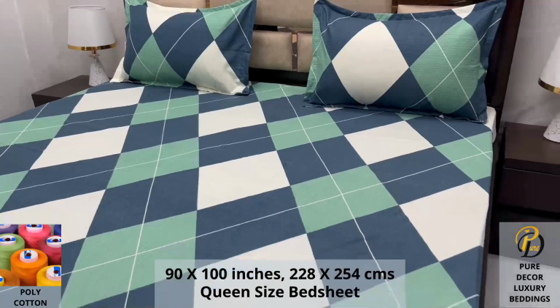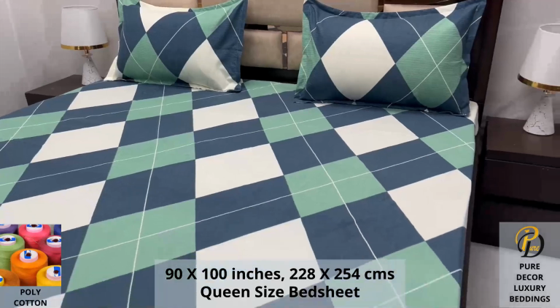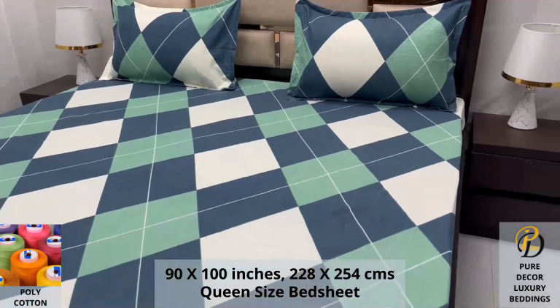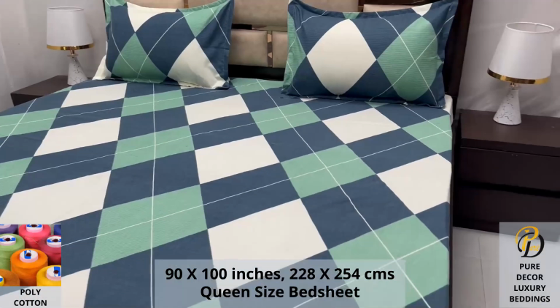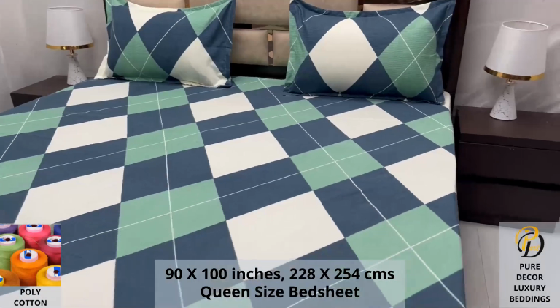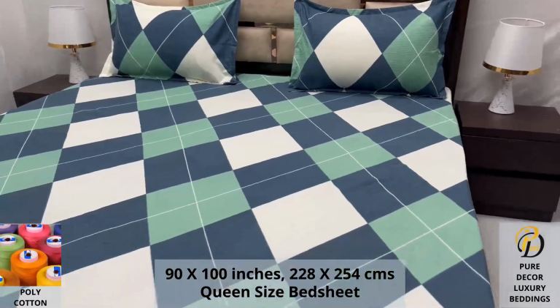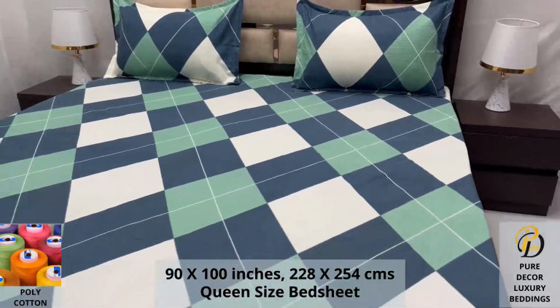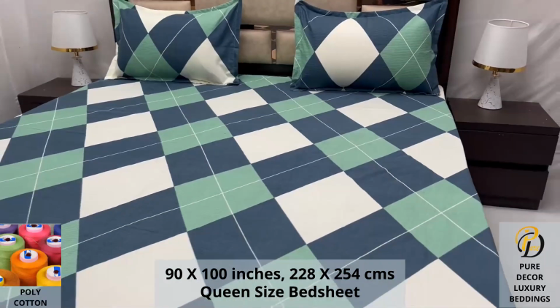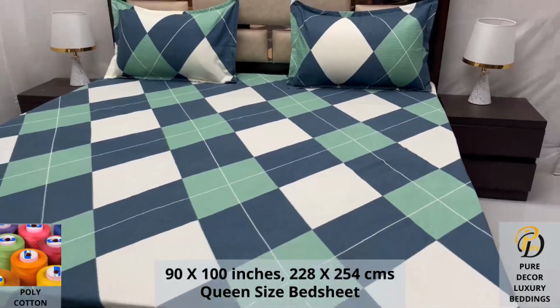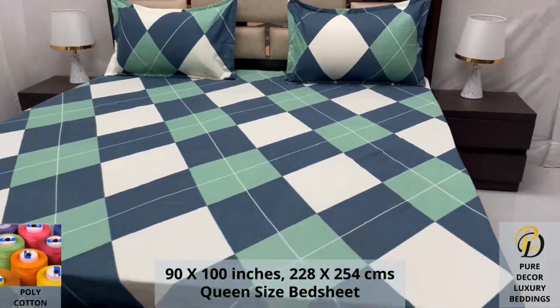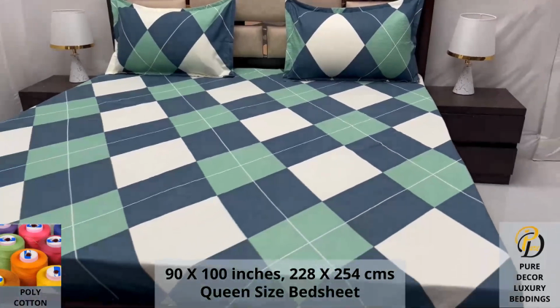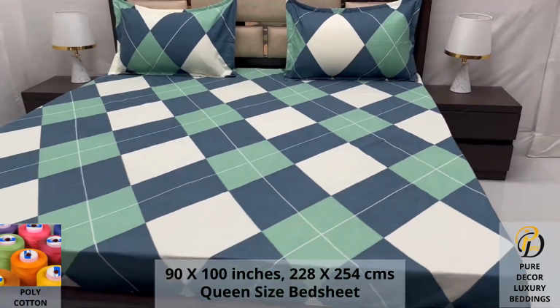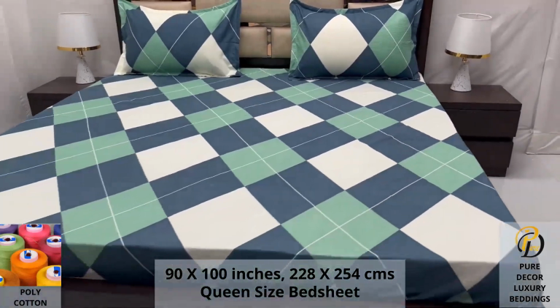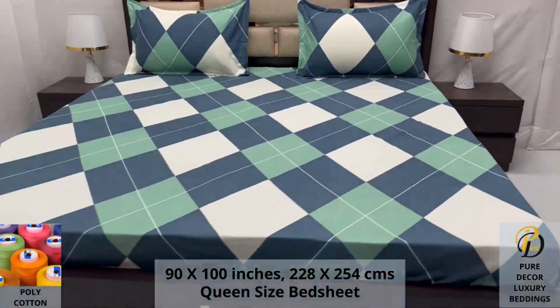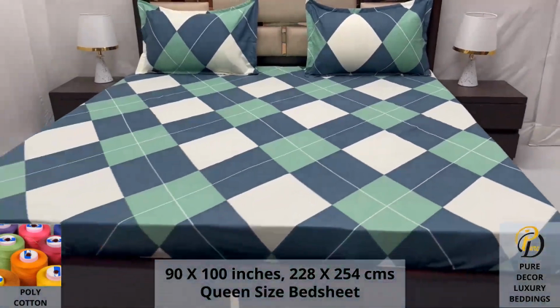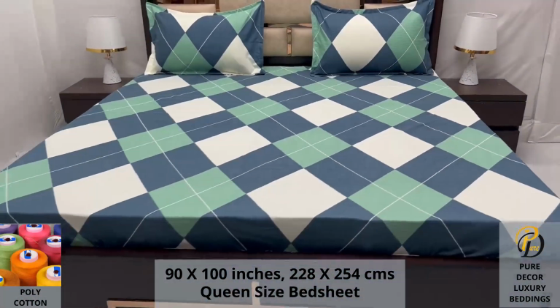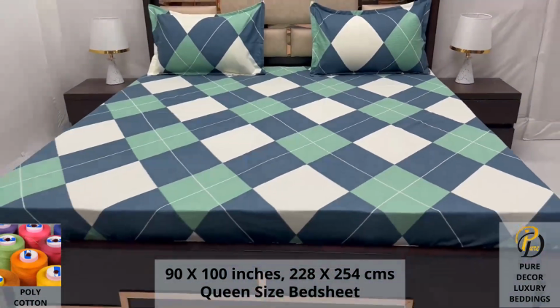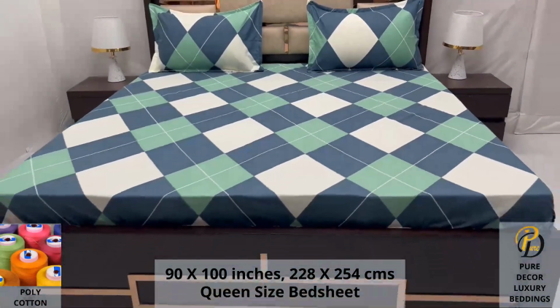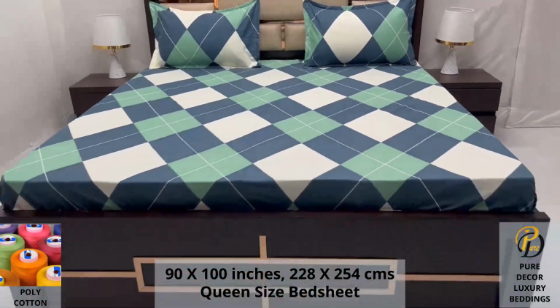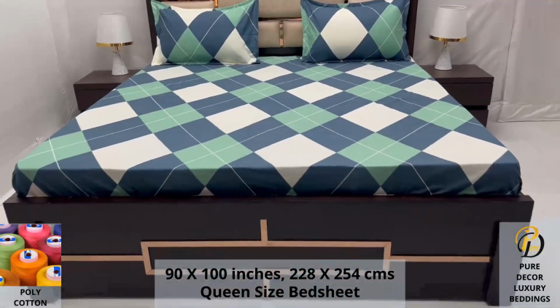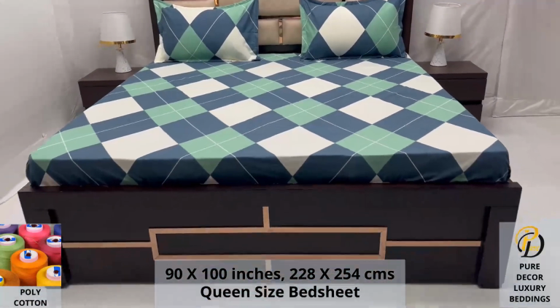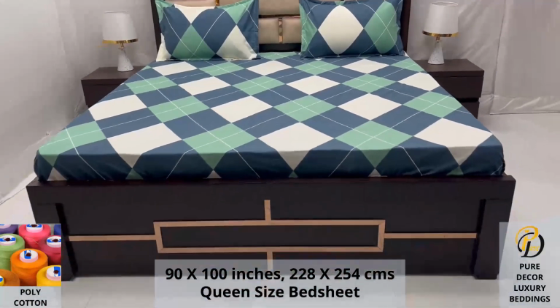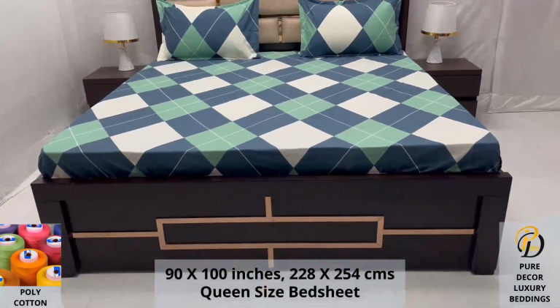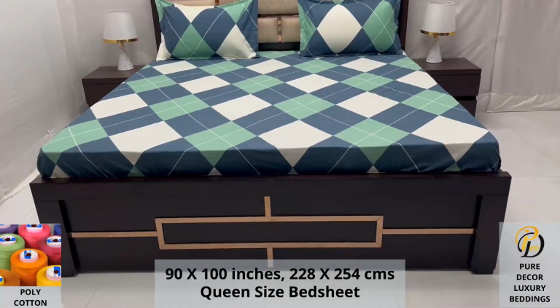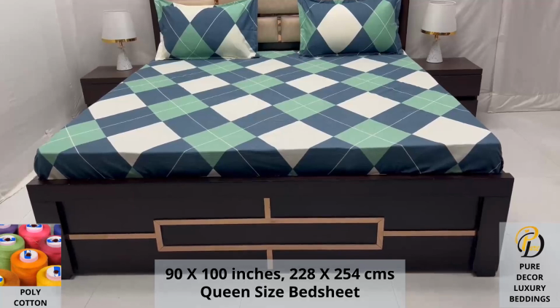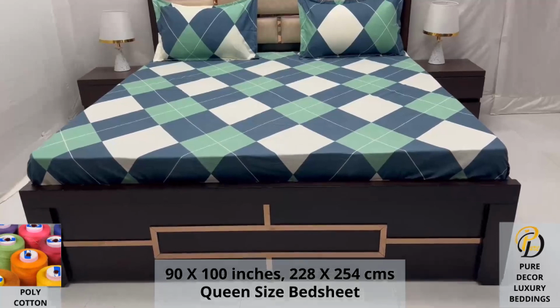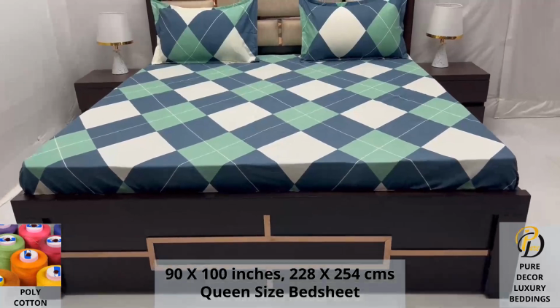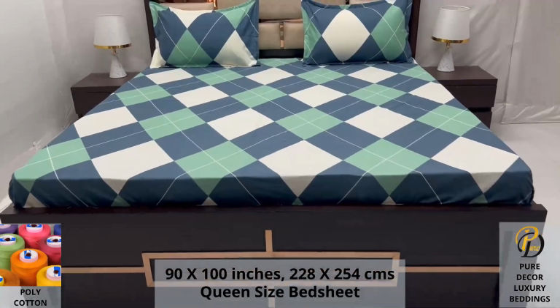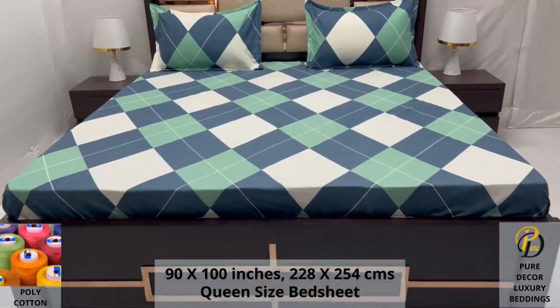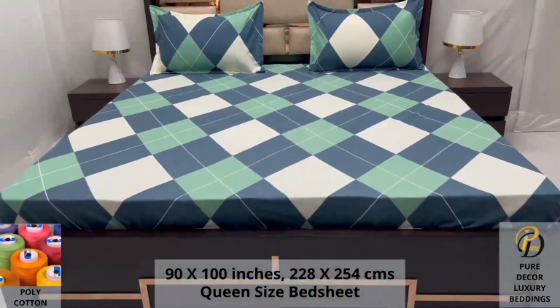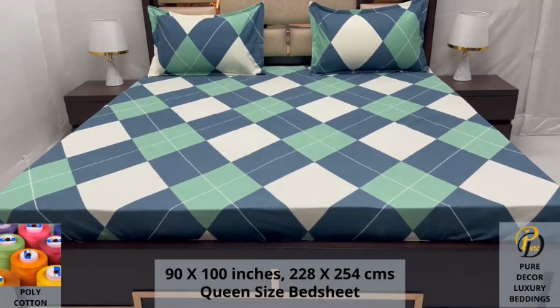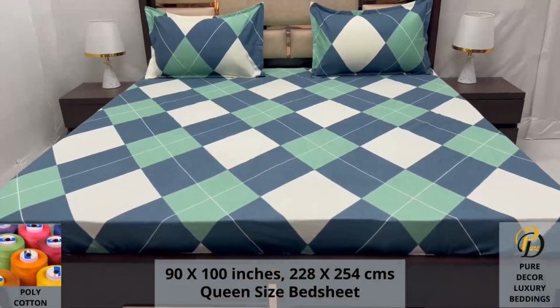We serve you the best product for a luxurious bedroom experience, because that's where you spend almost 35 percent of your whole life.